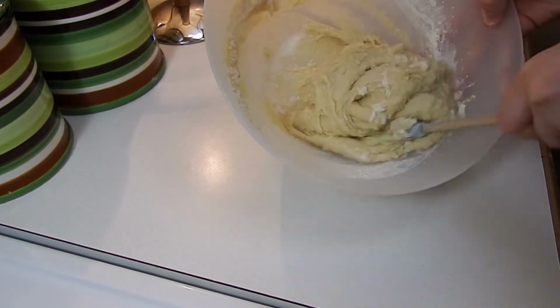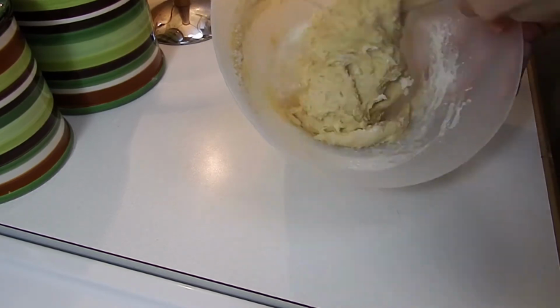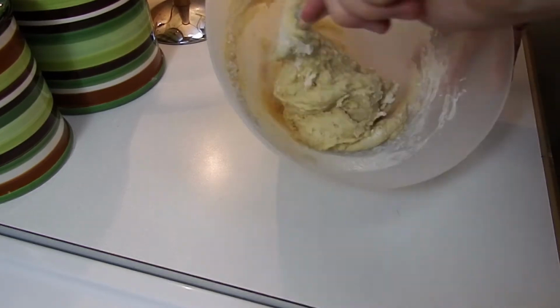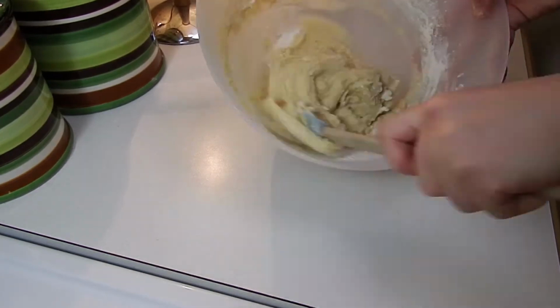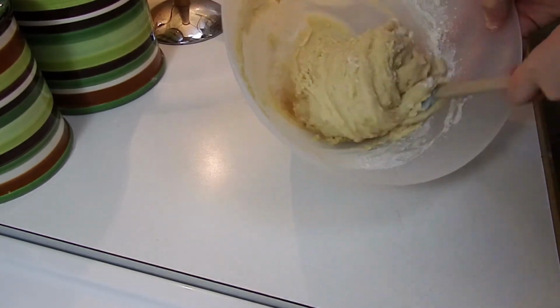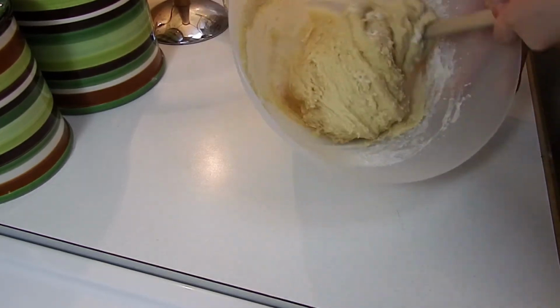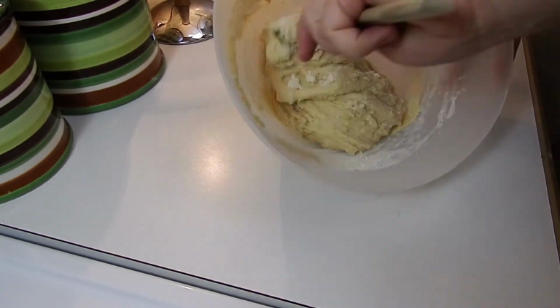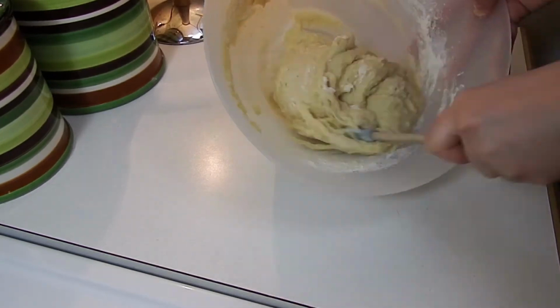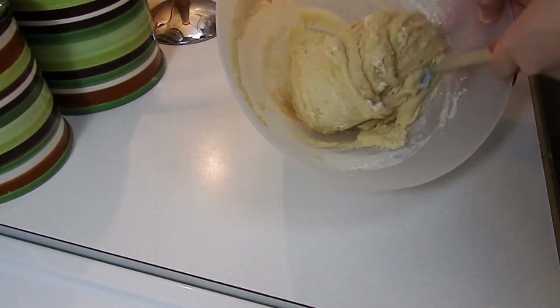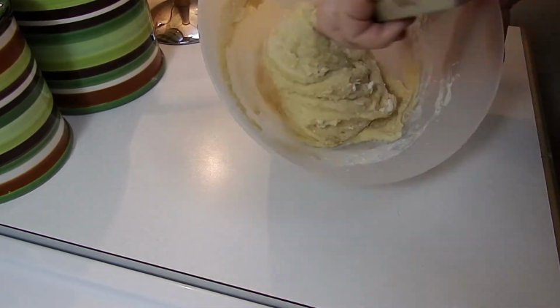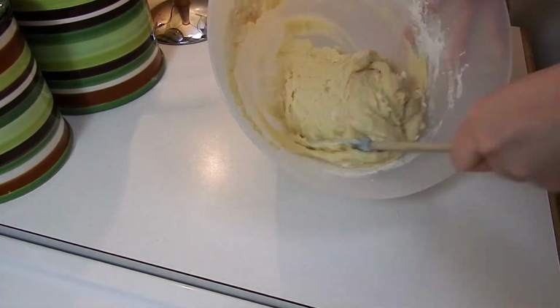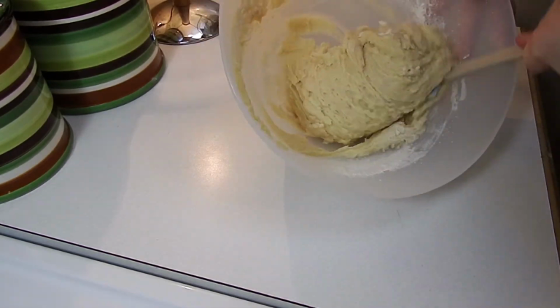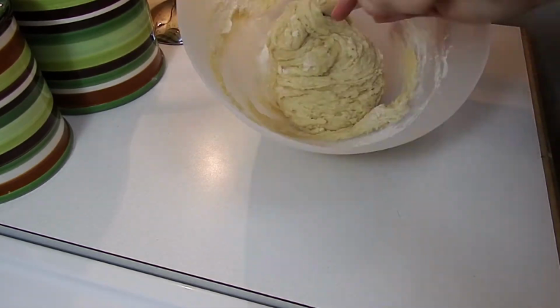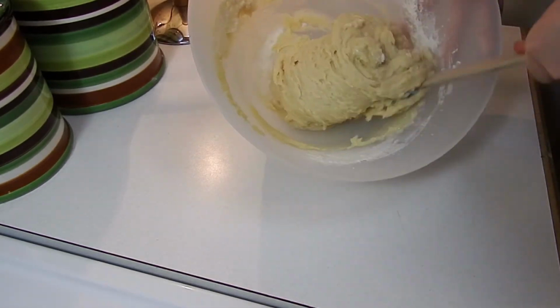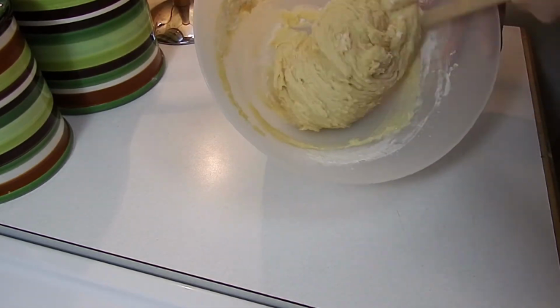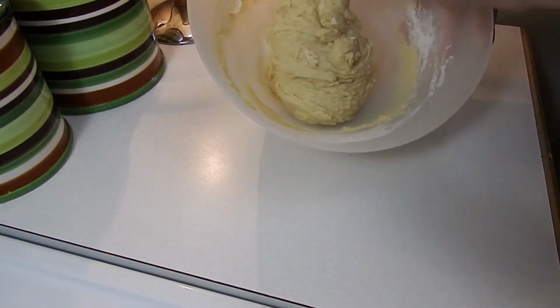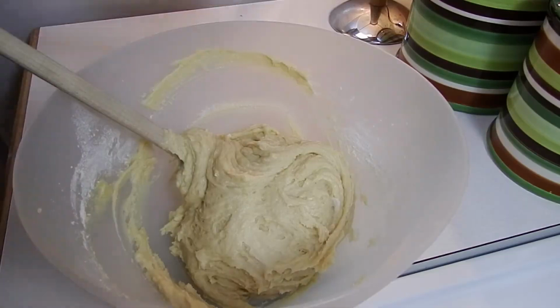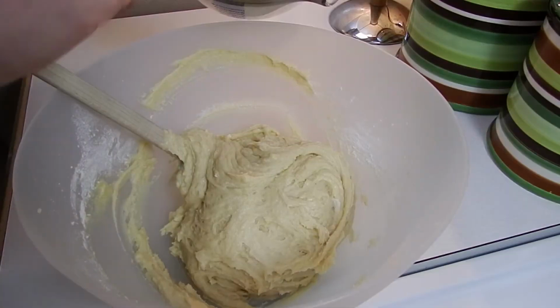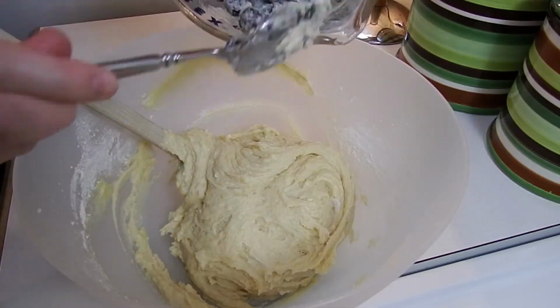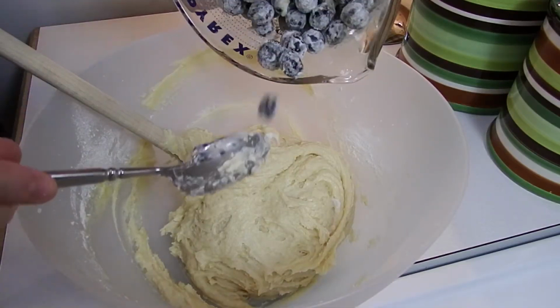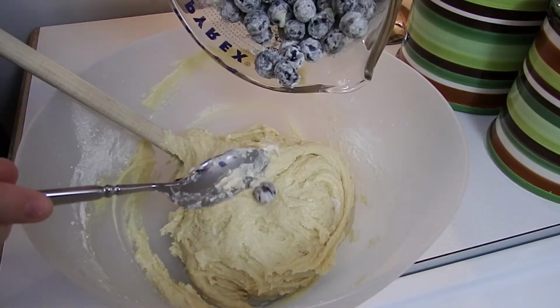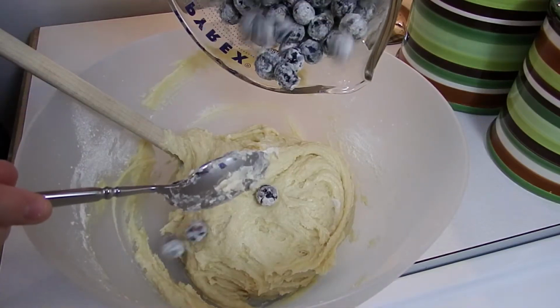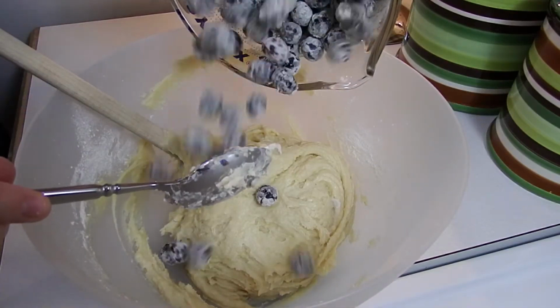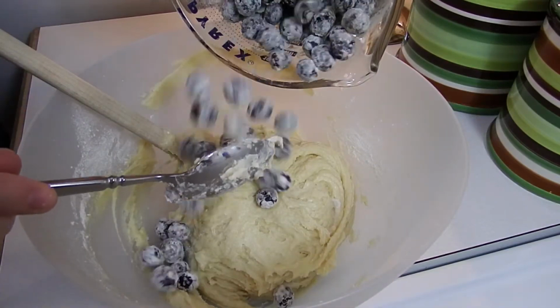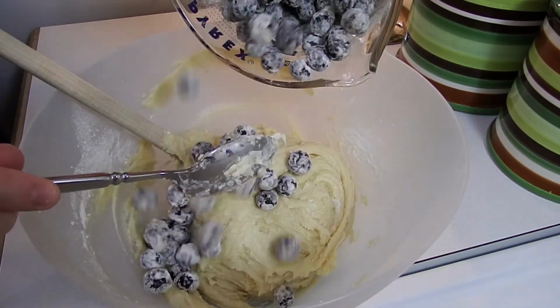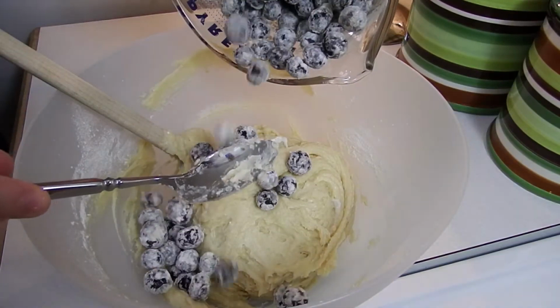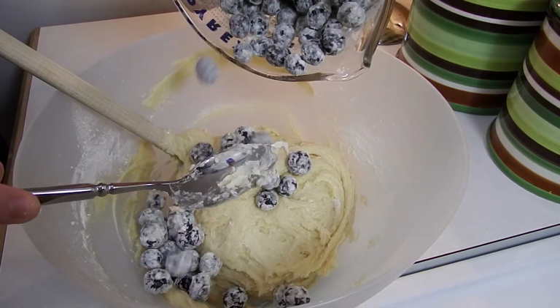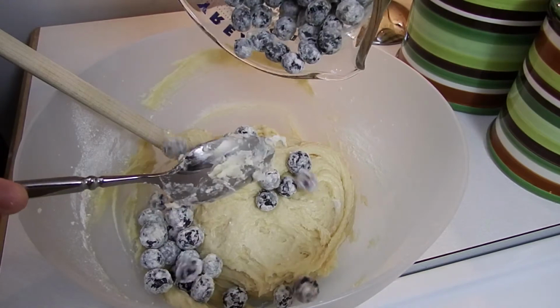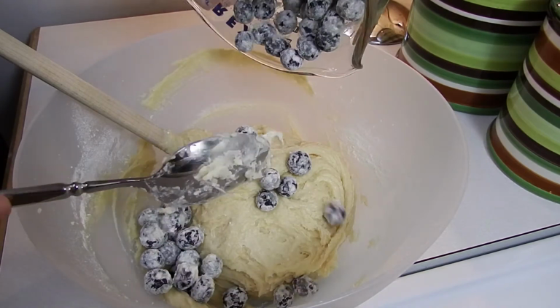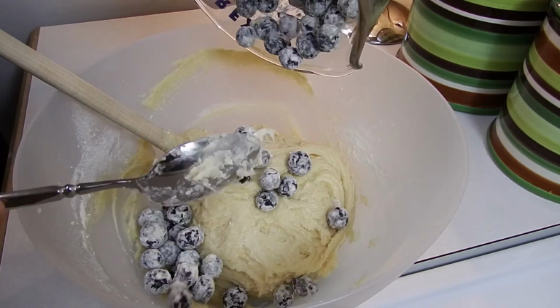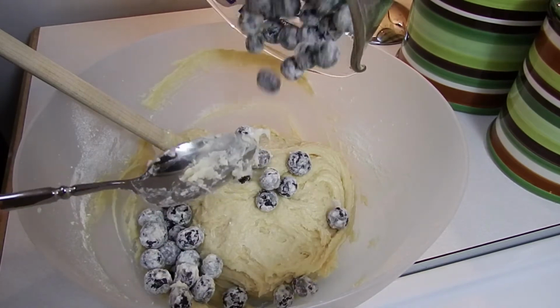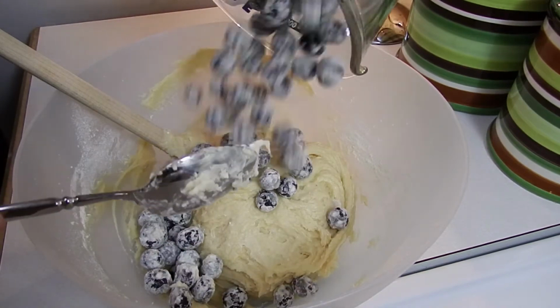Add our blueberries to our batter and now we're going to mix them all together.